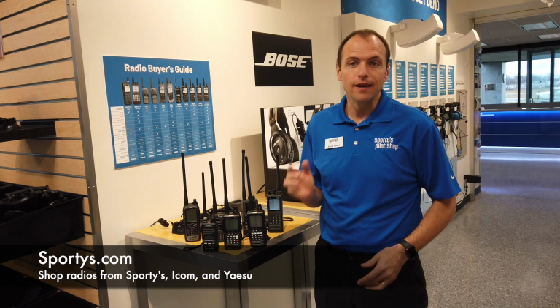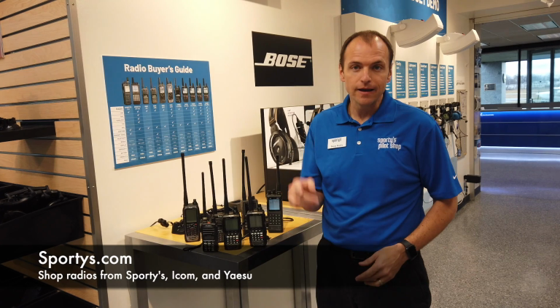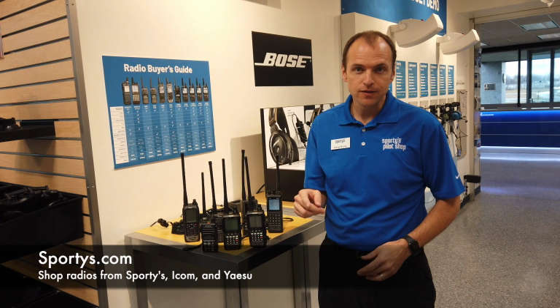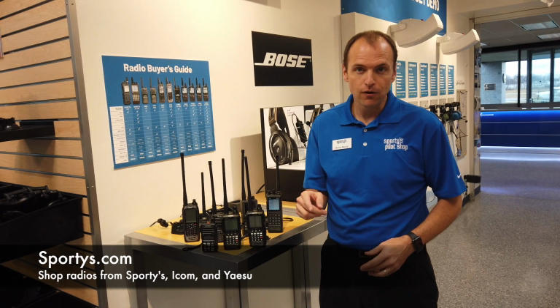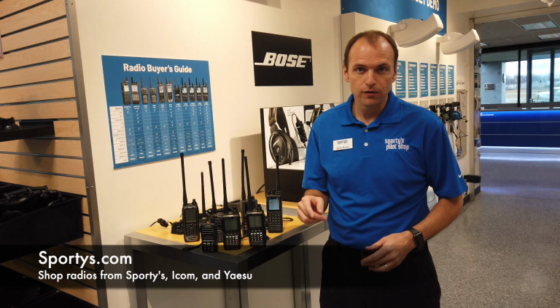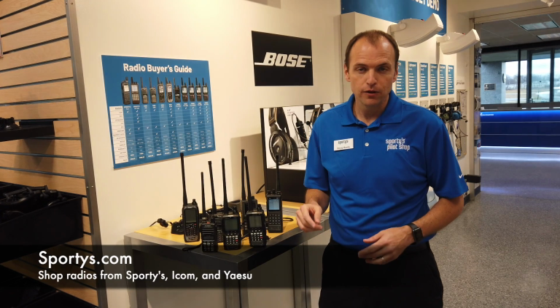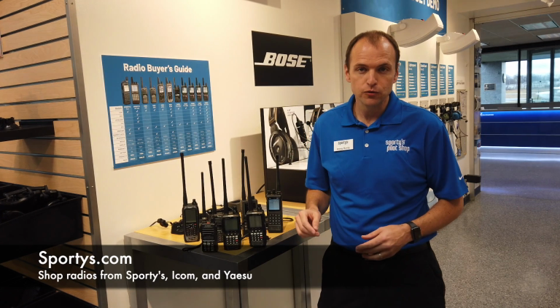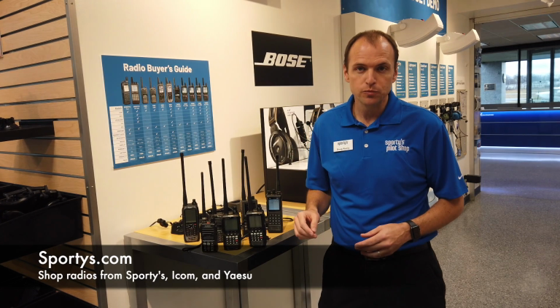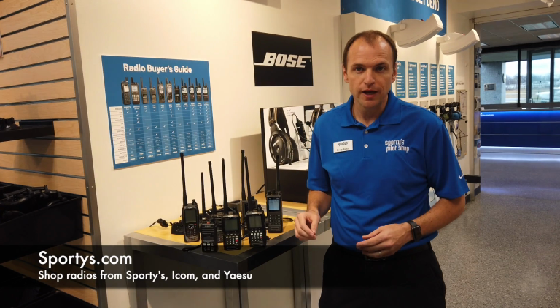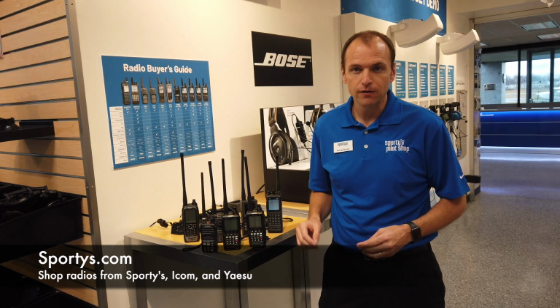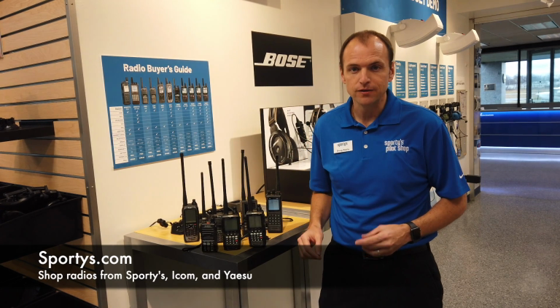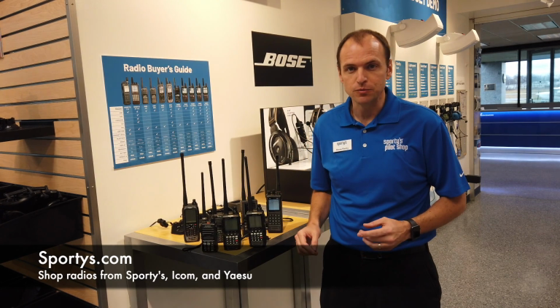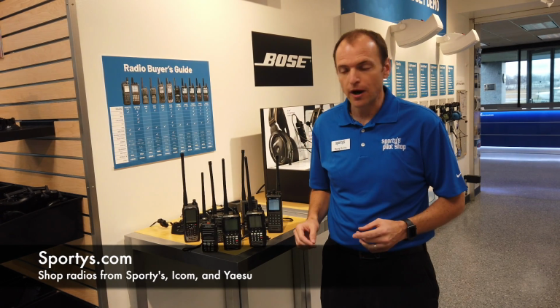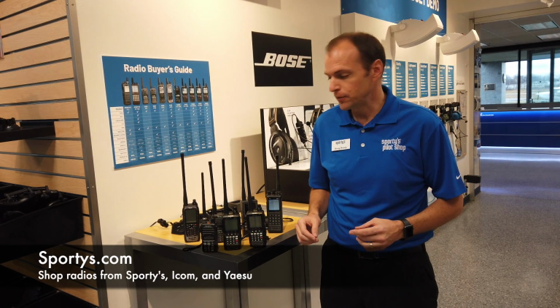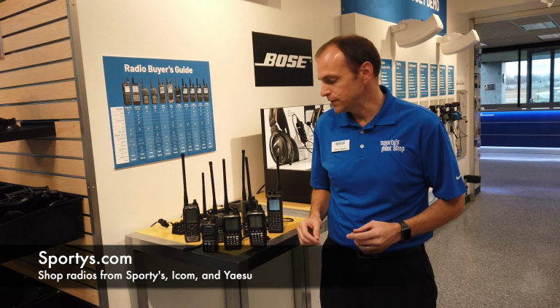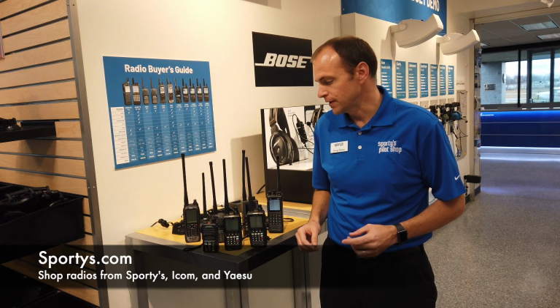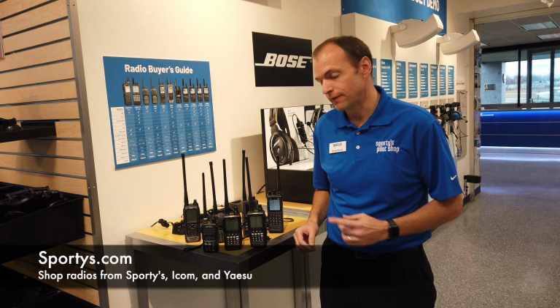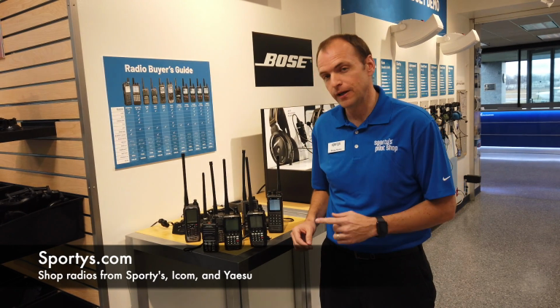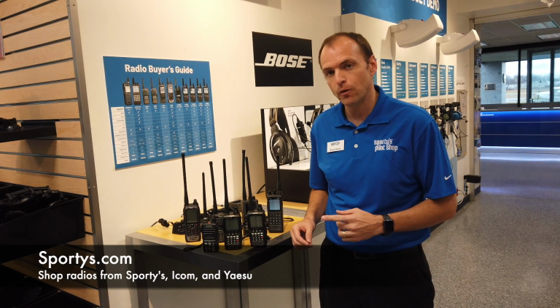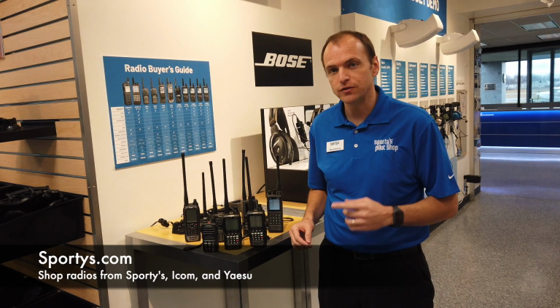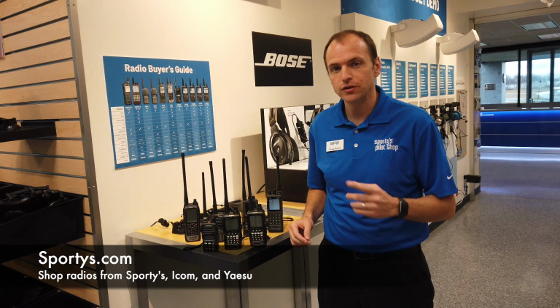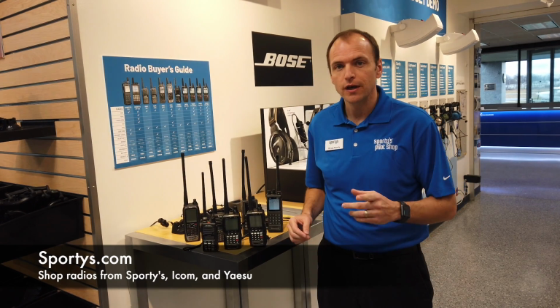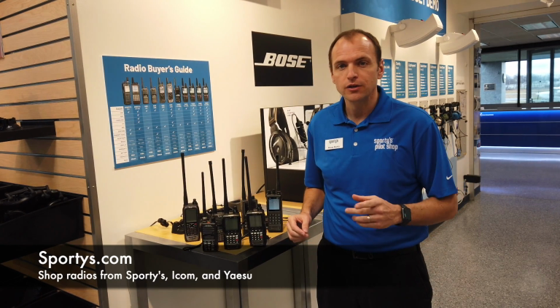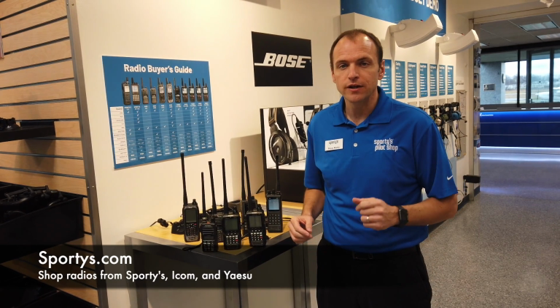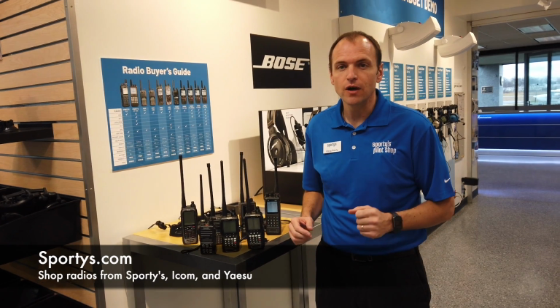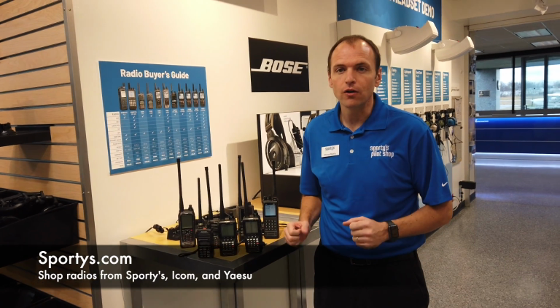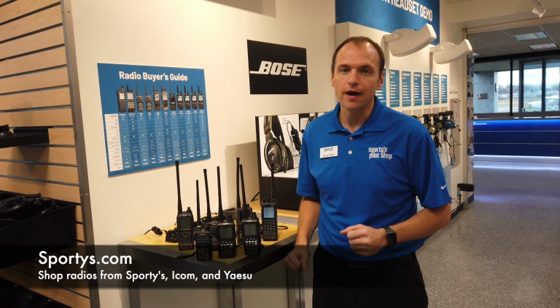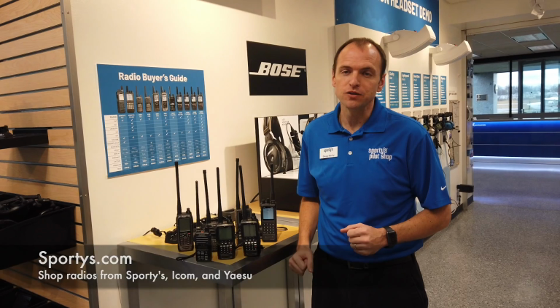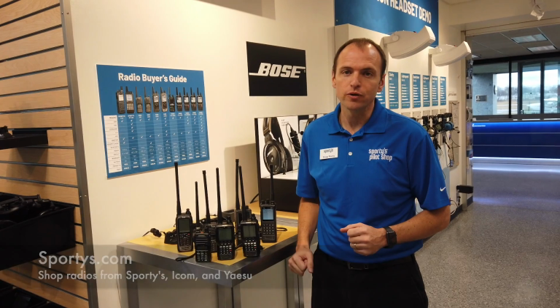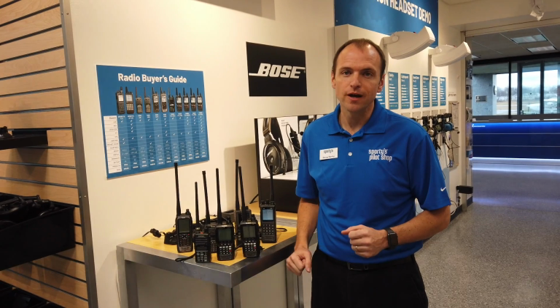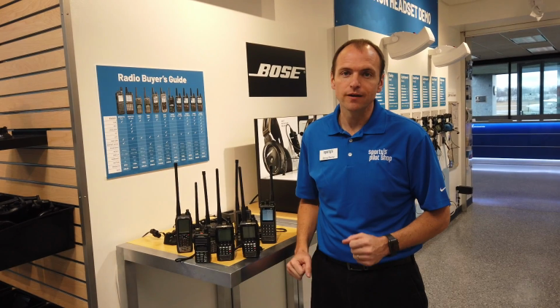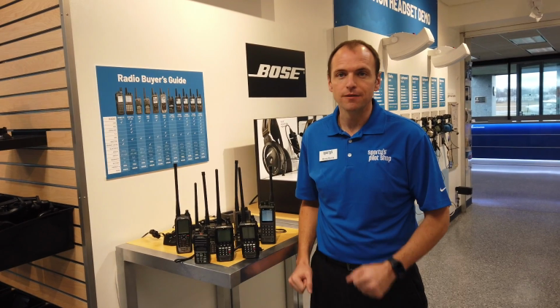That's the basics on handheld radios here at Sporty's. Like us on YouTube and subscribe. If you have any questions, check us out online at Sporty's.com.